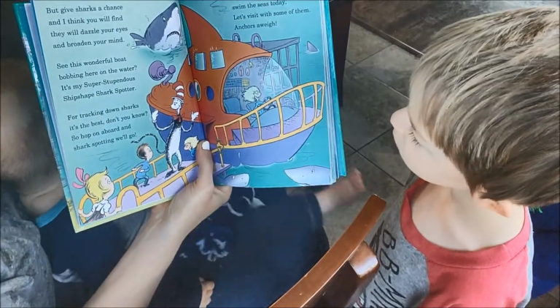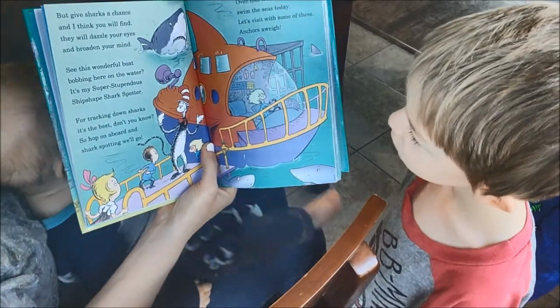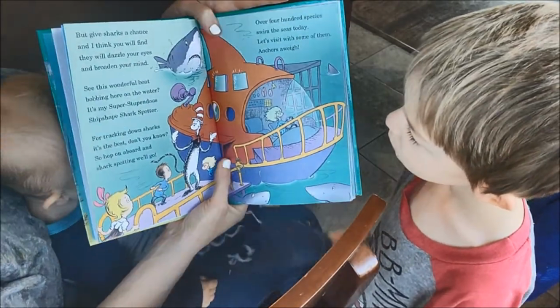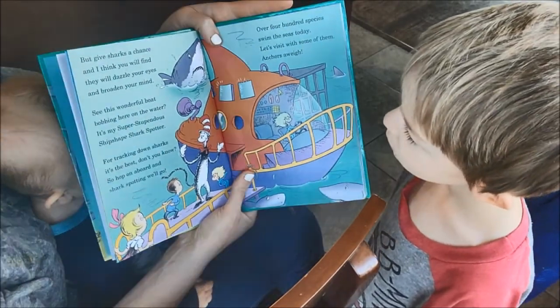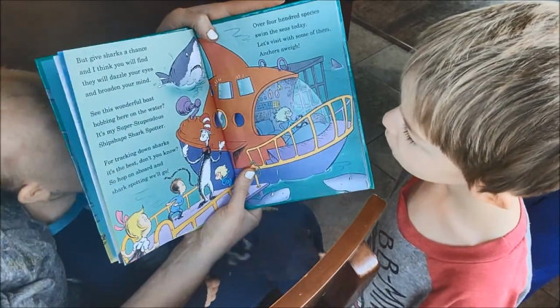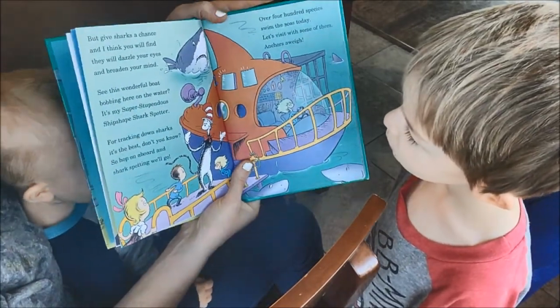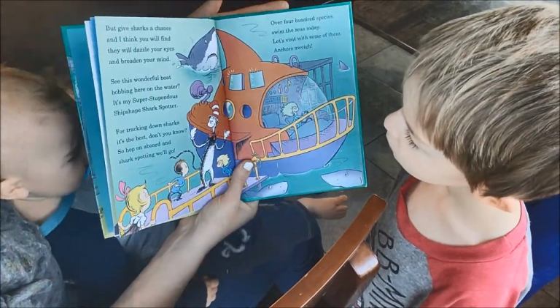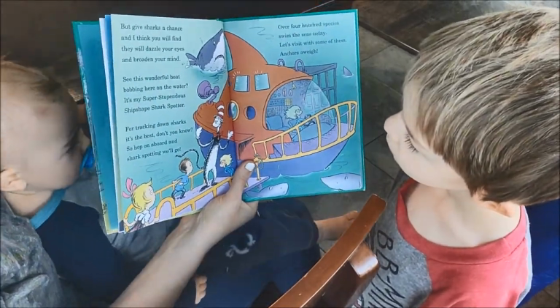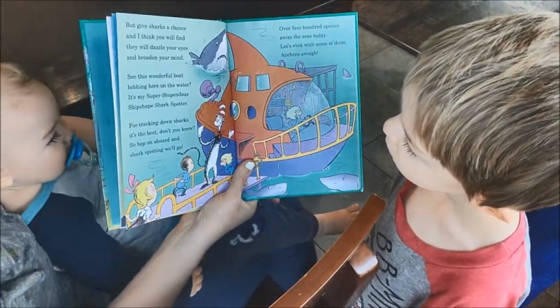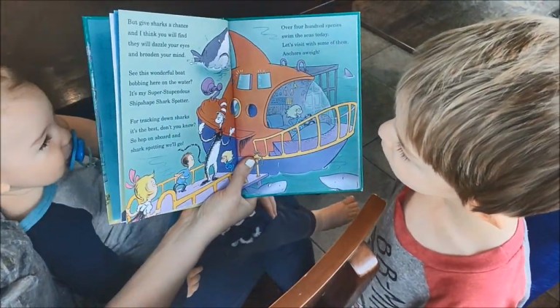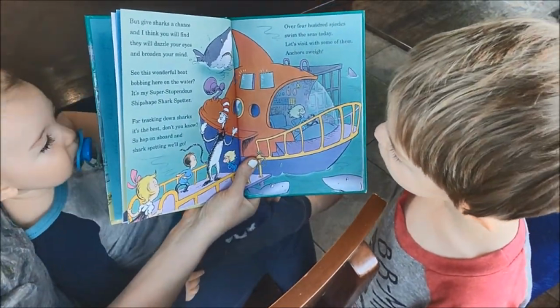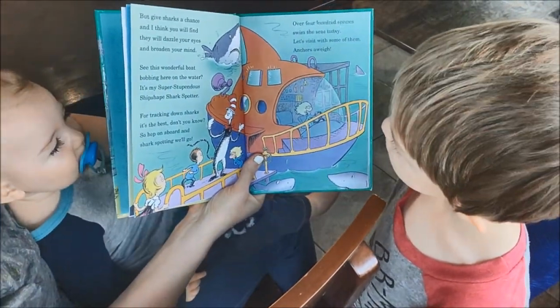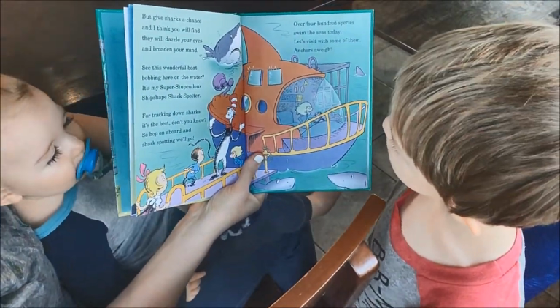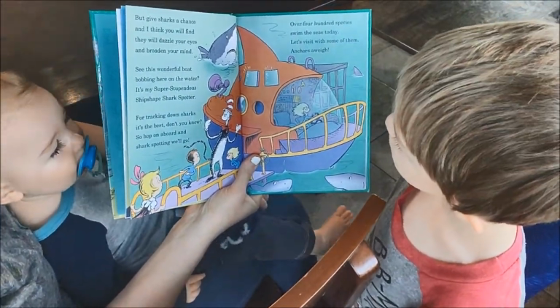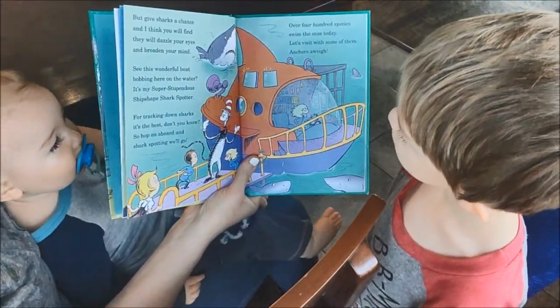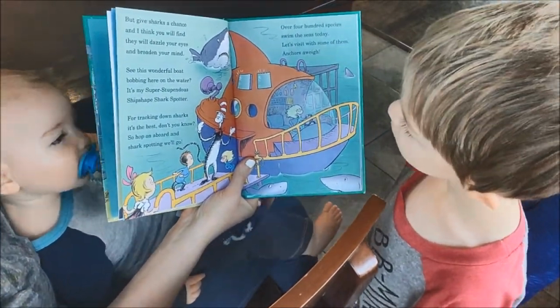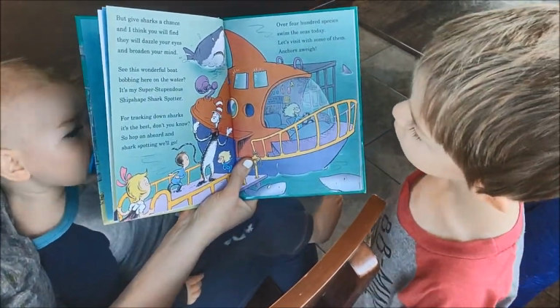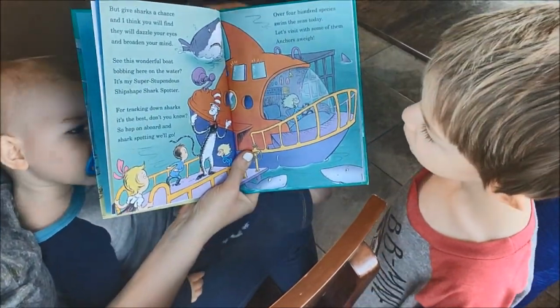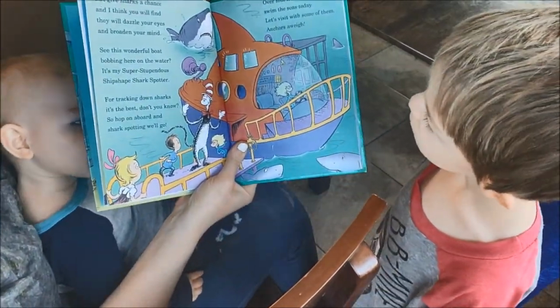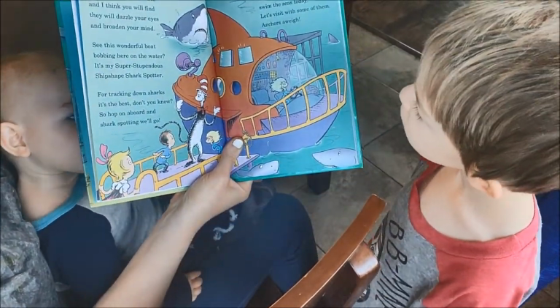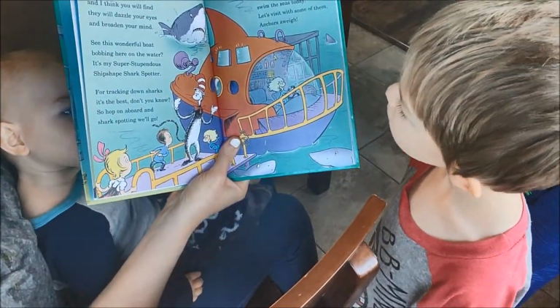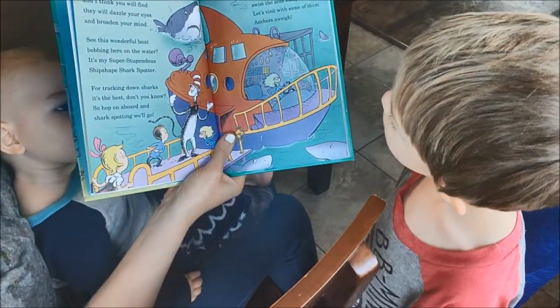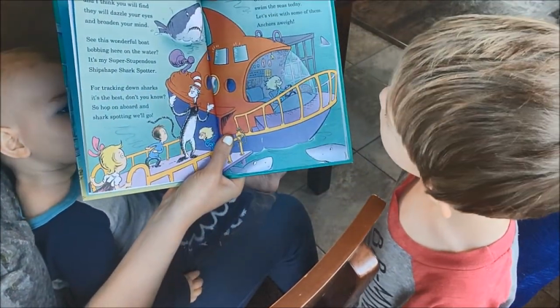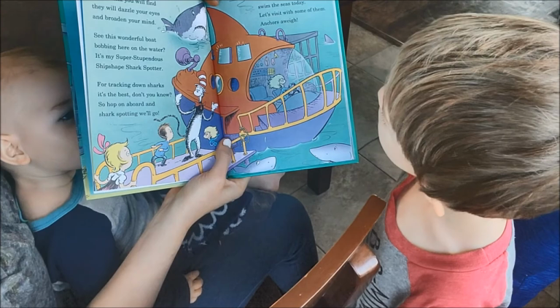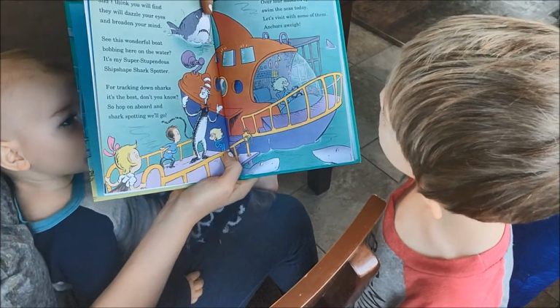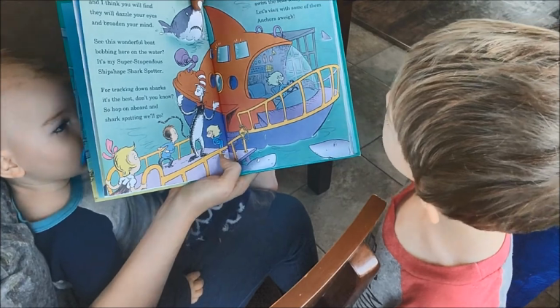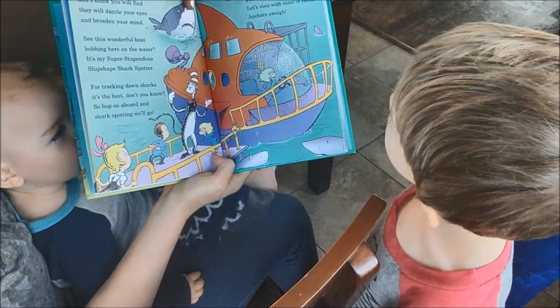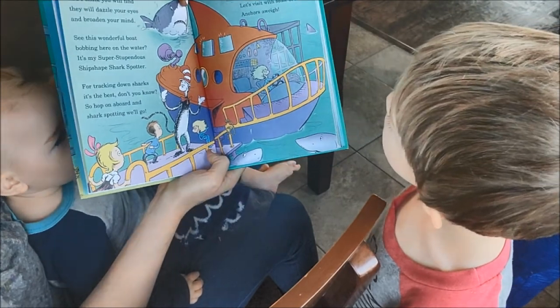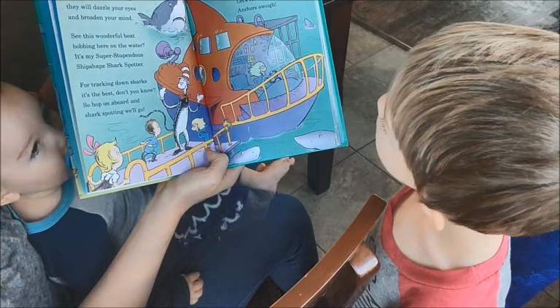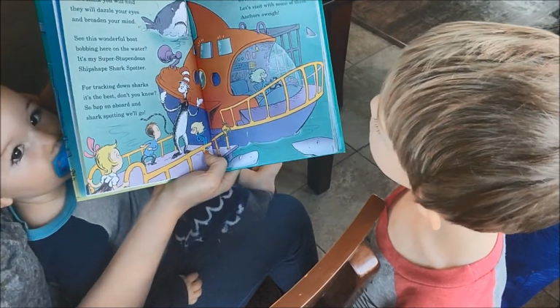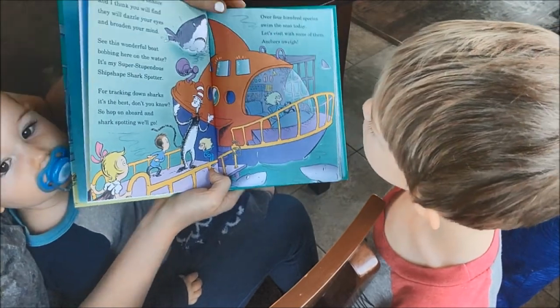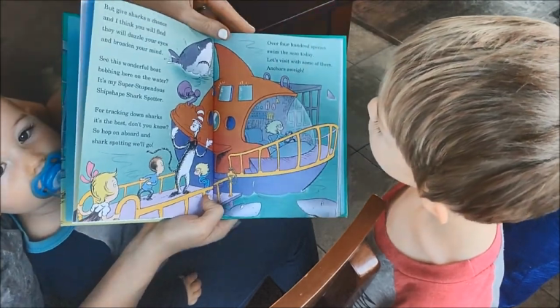Over 400 species swim the seas today. Let's visit with some of them. Anchors away!